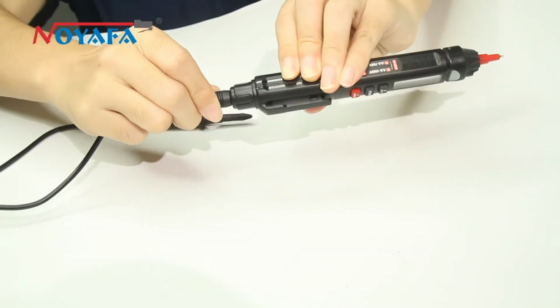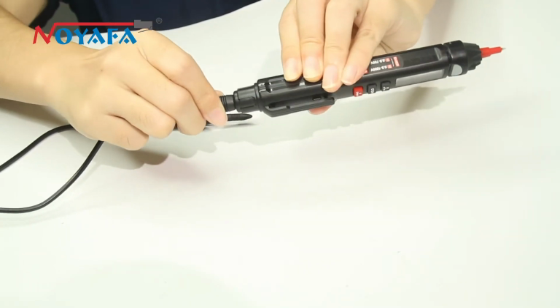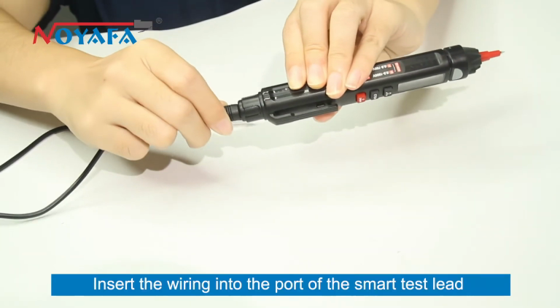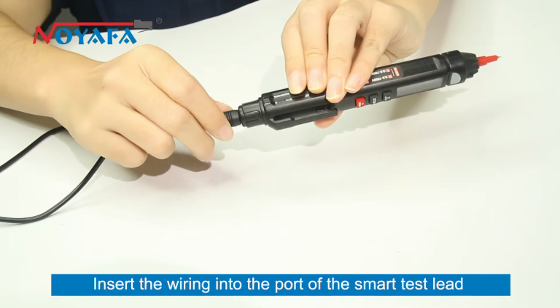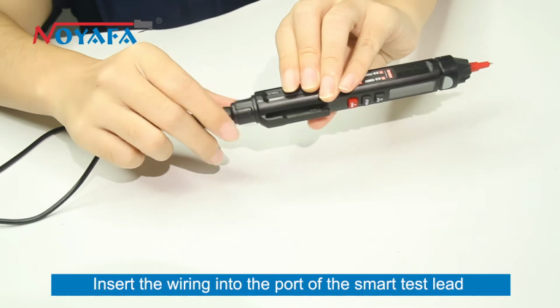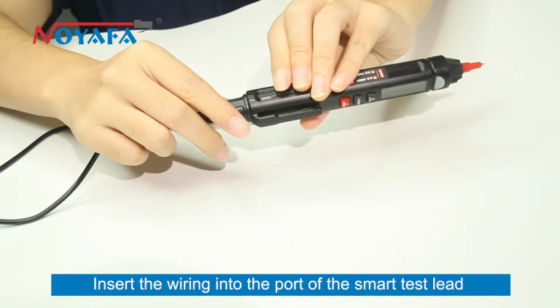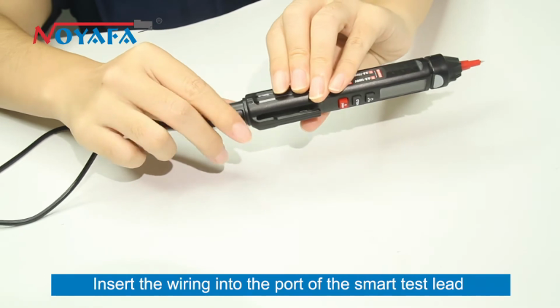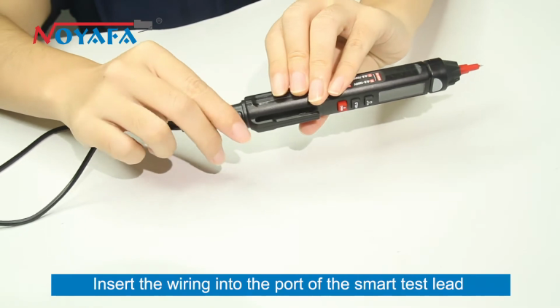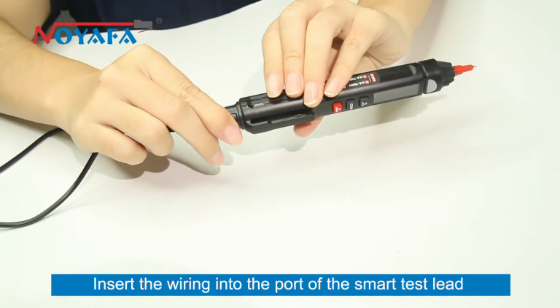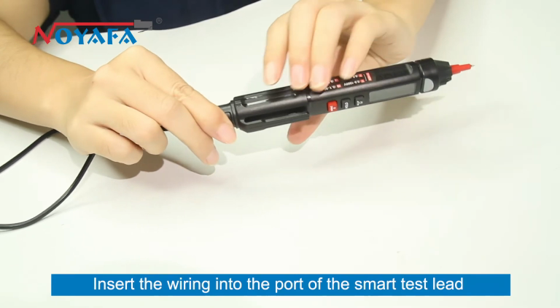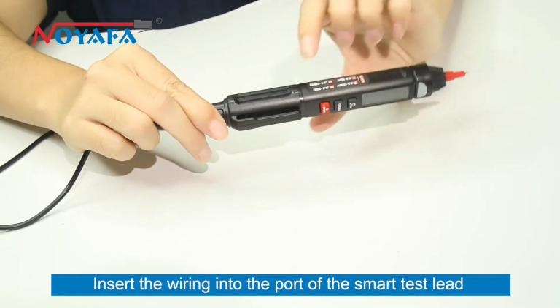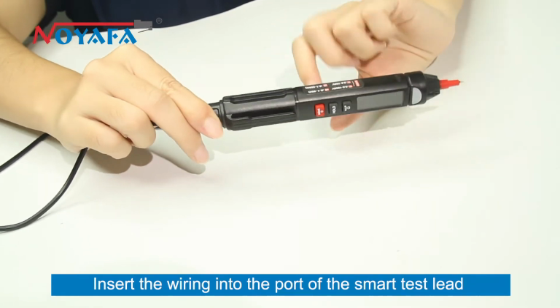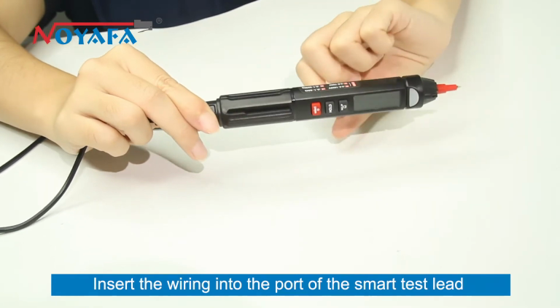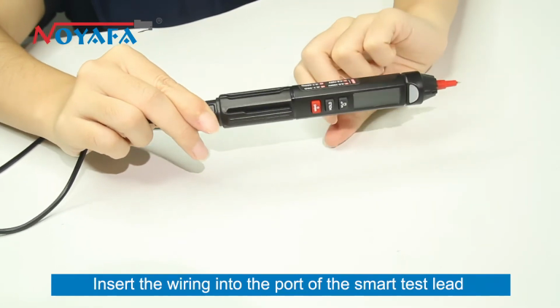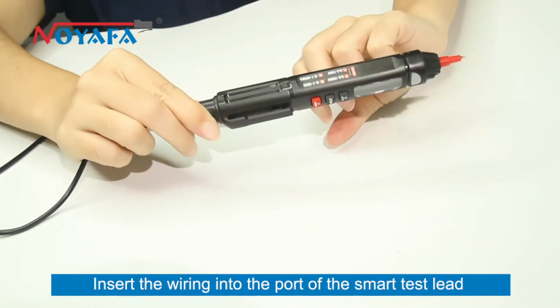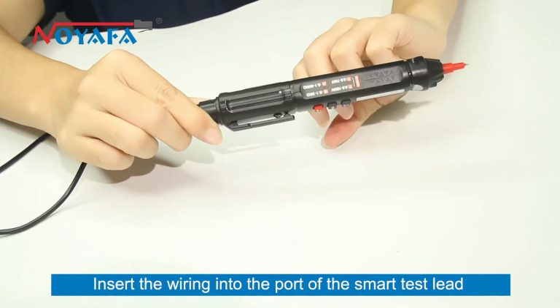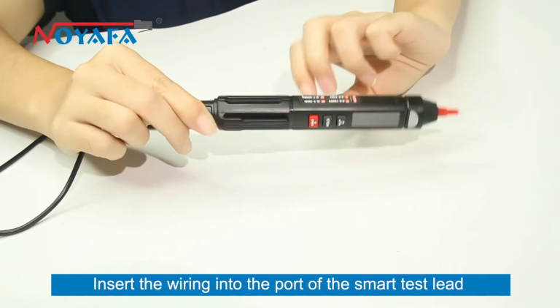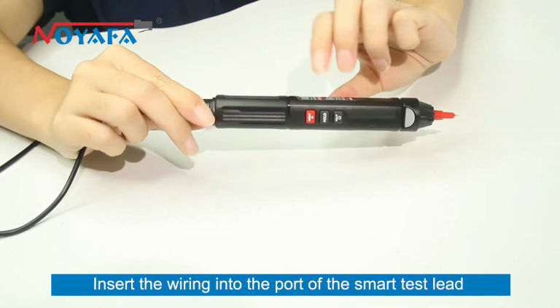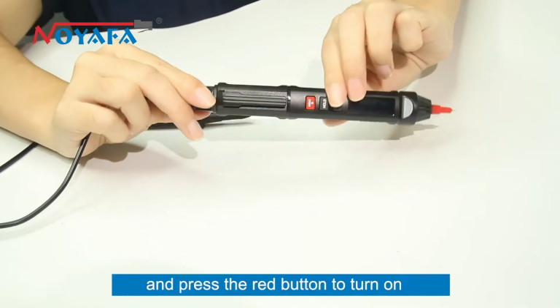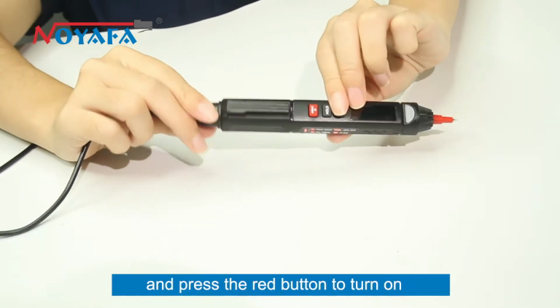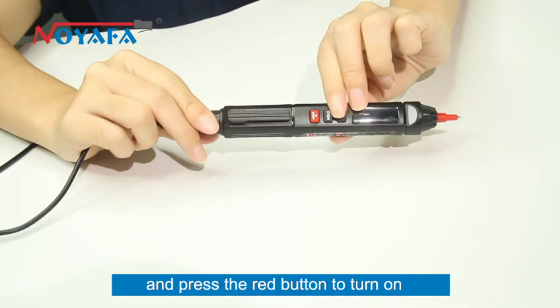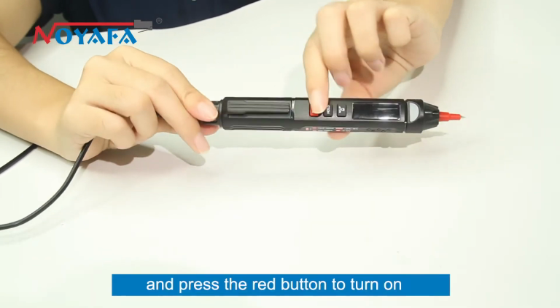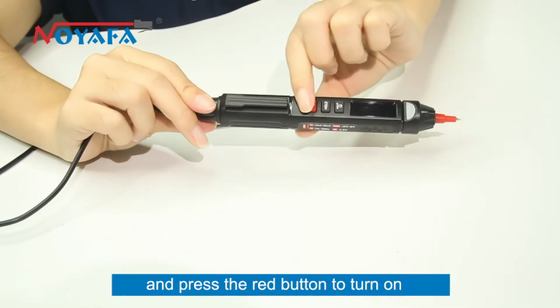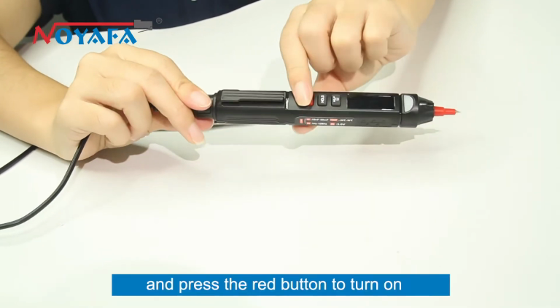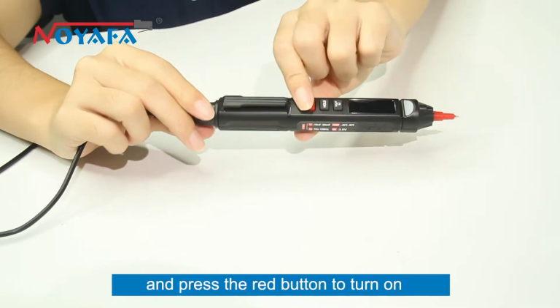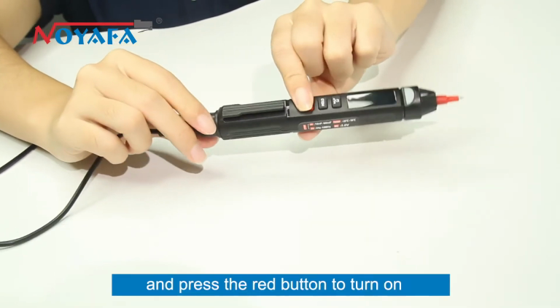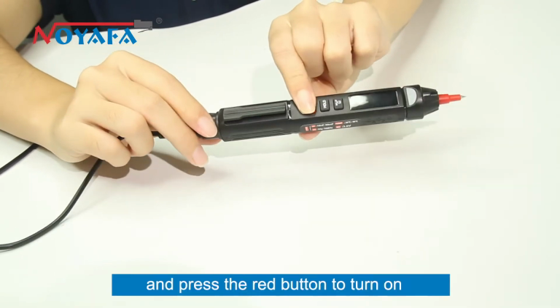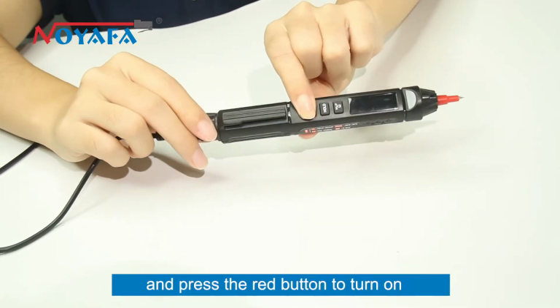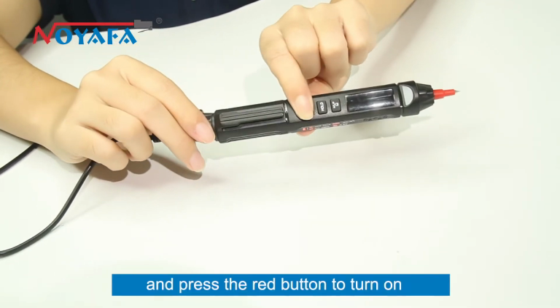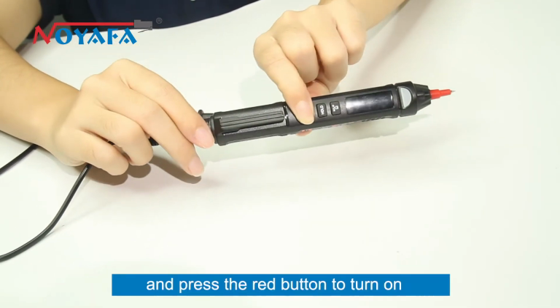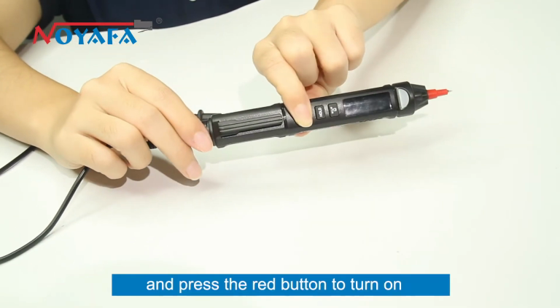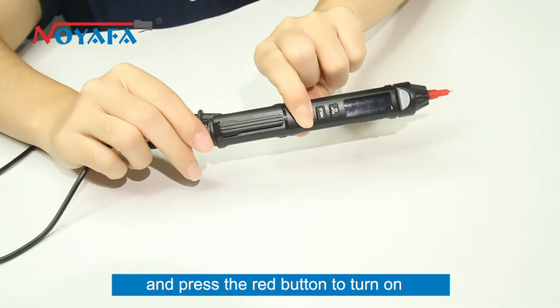Insert the wiring into the port of the smart test lead and press the red button to turn on.